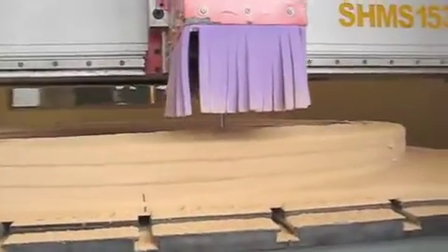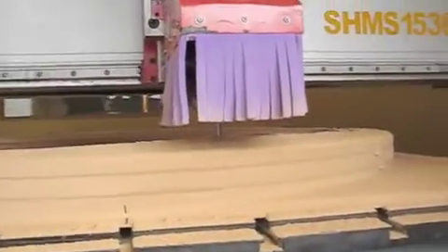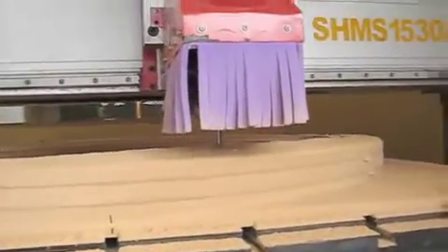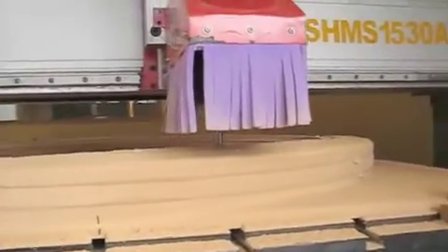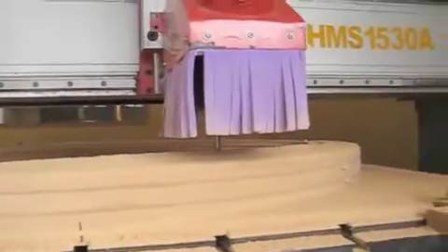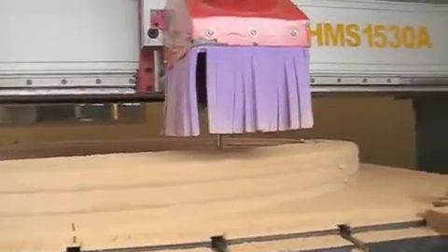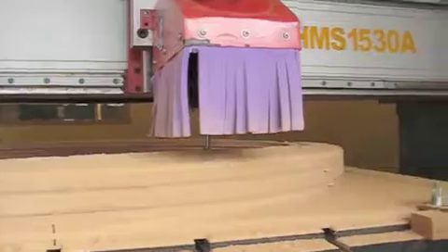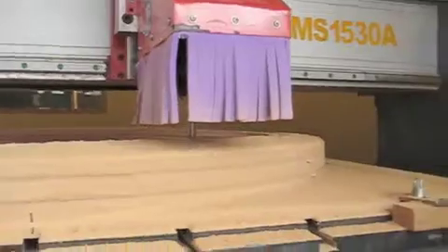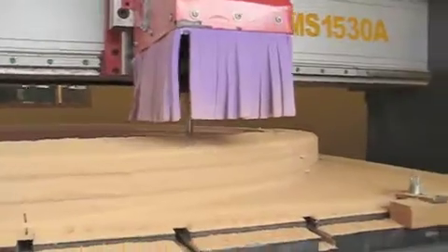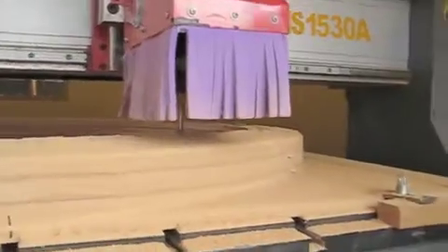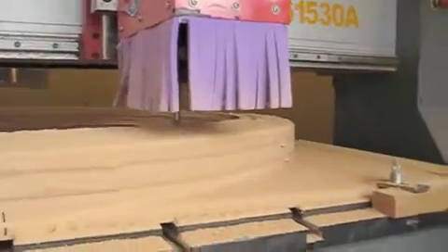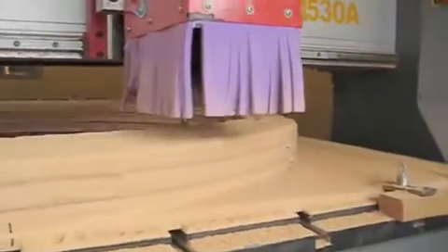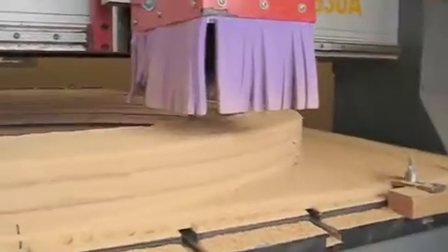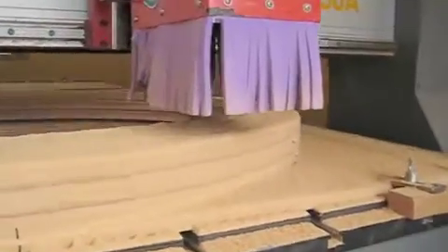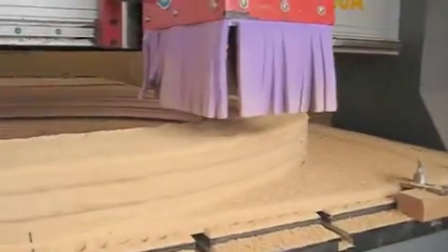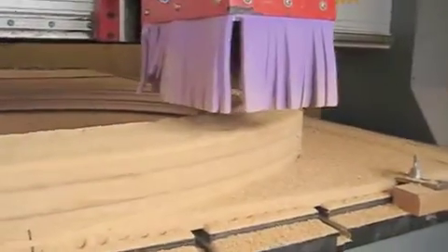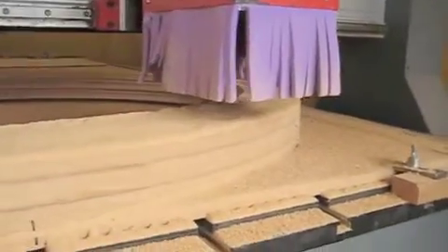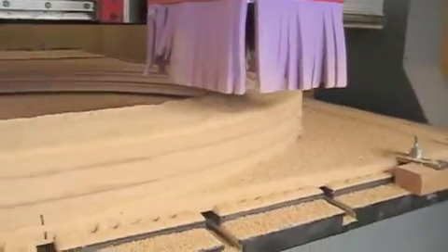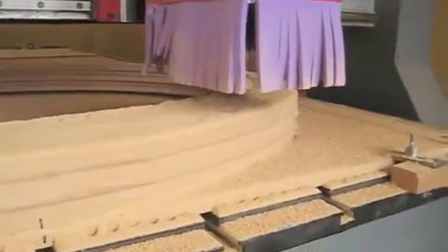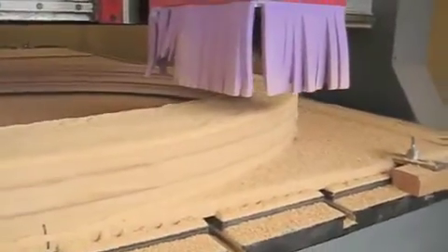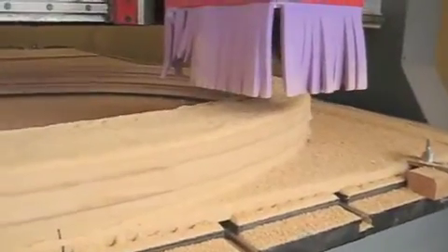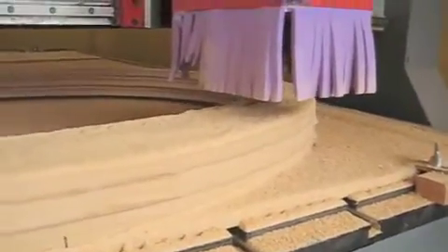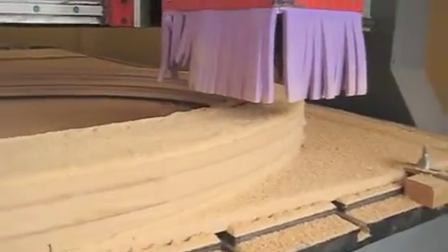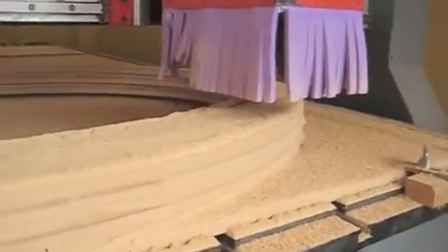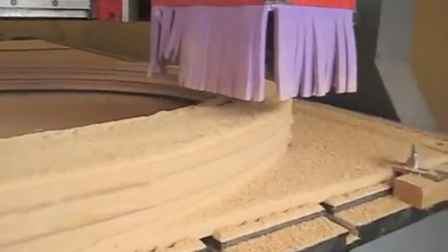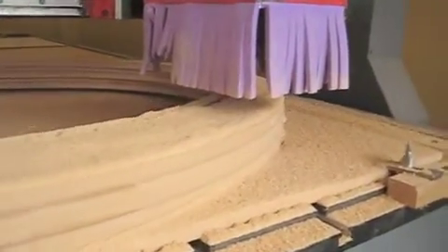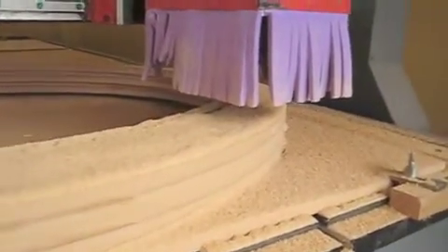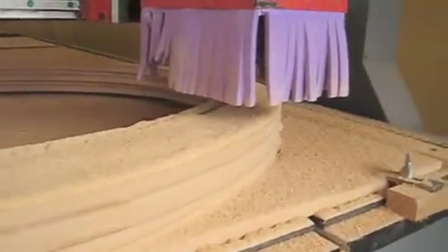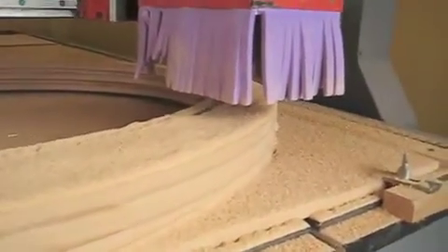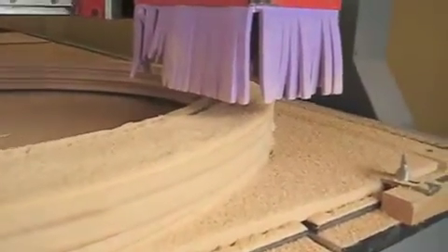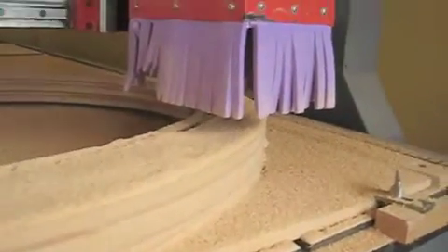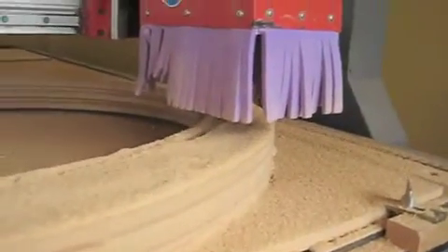Now the CNC is setting to work to tidy up the frame and then mill out the OG 3D profile.